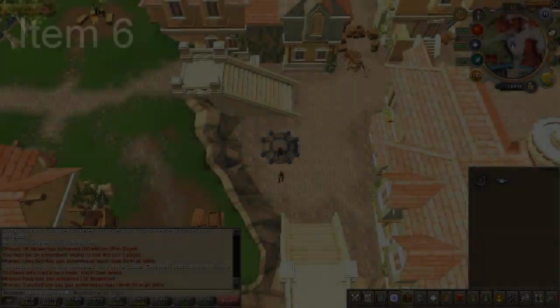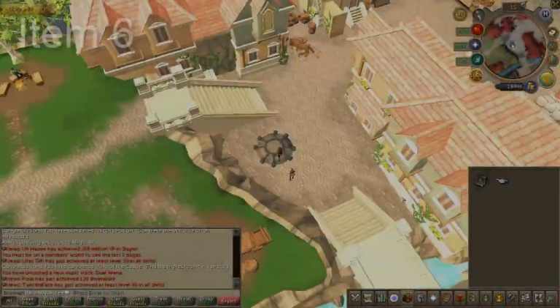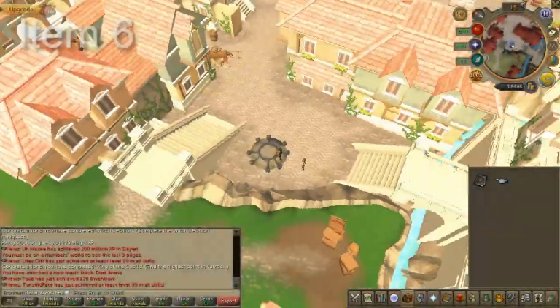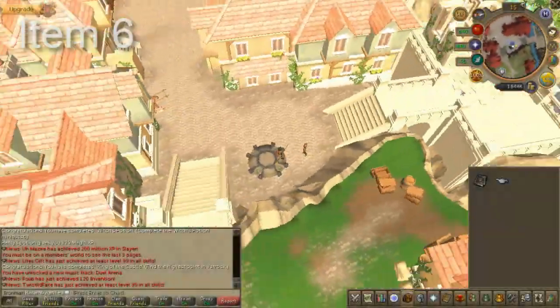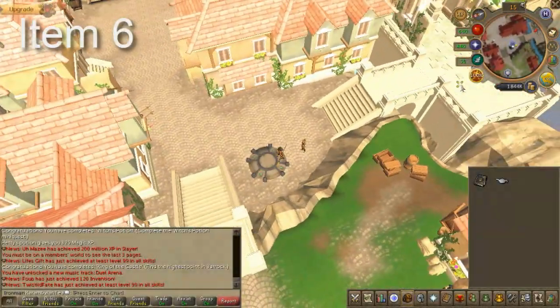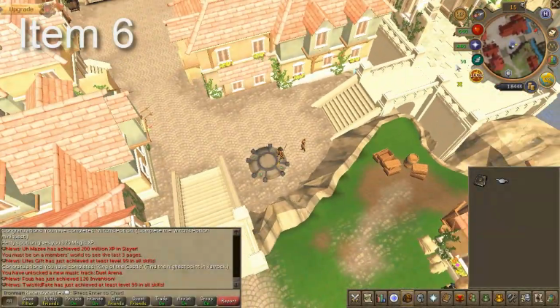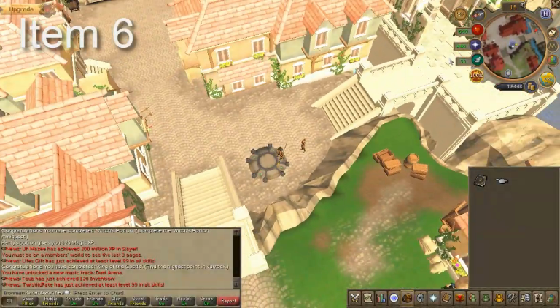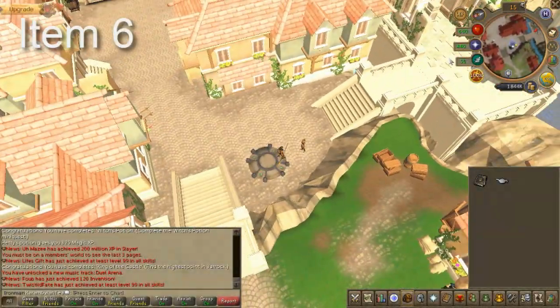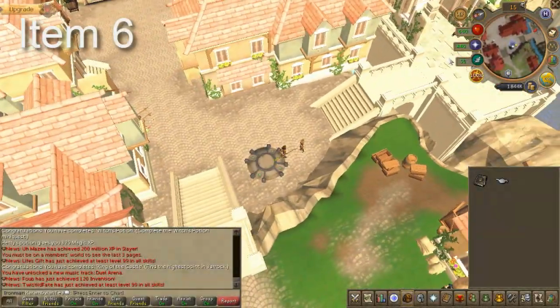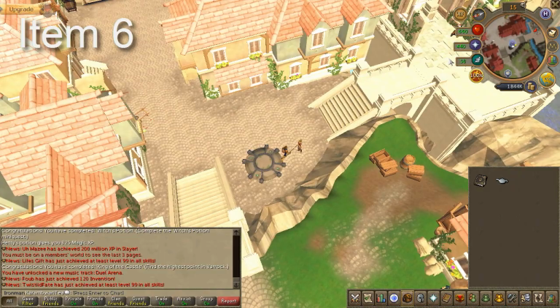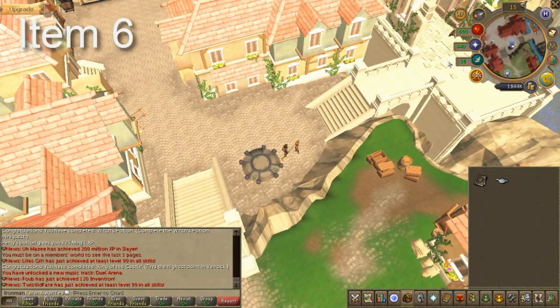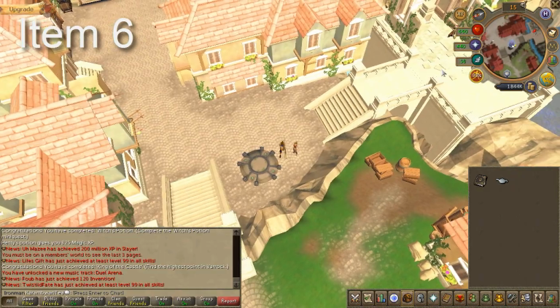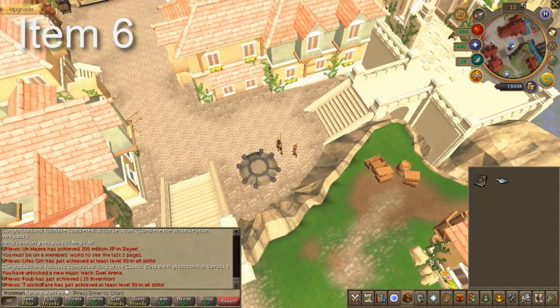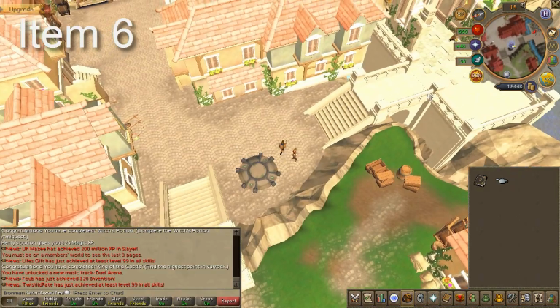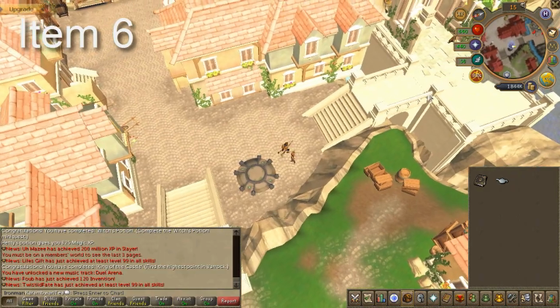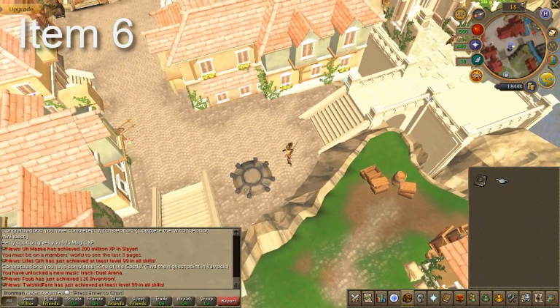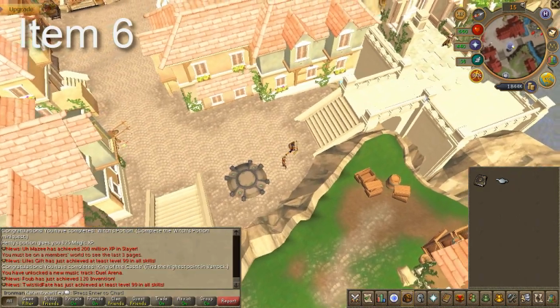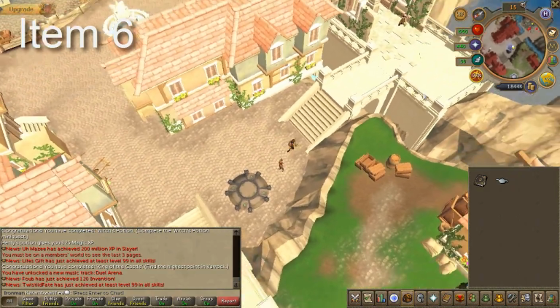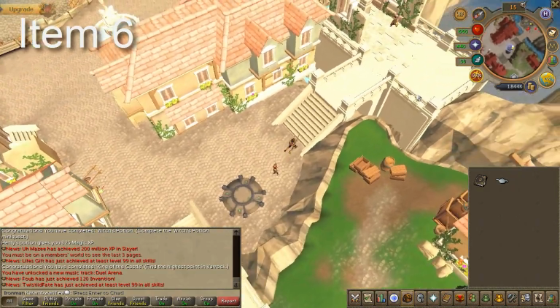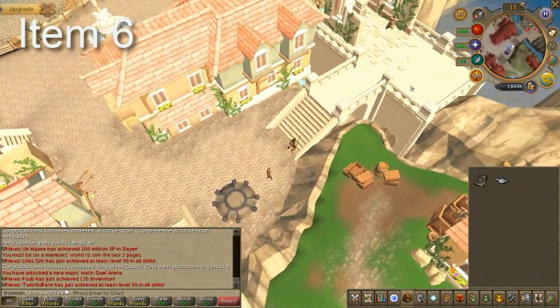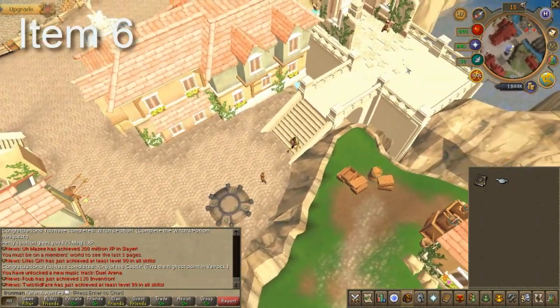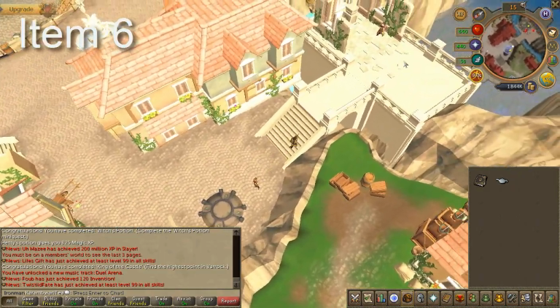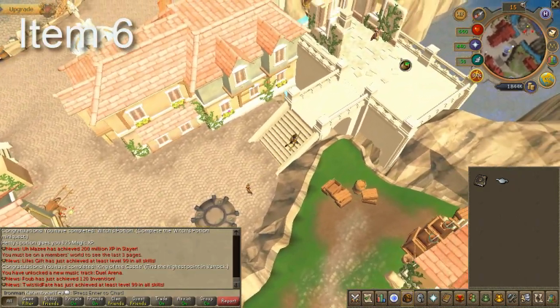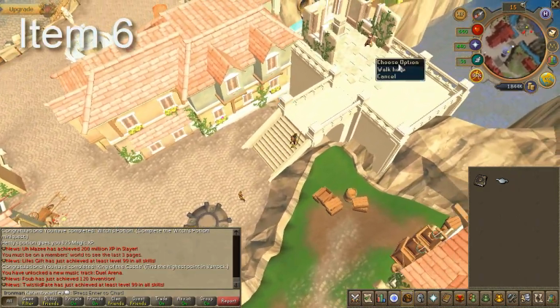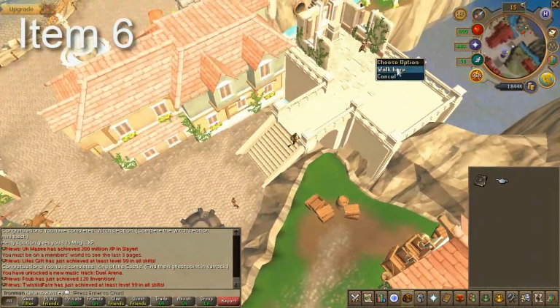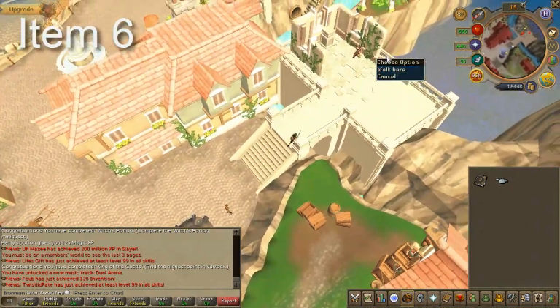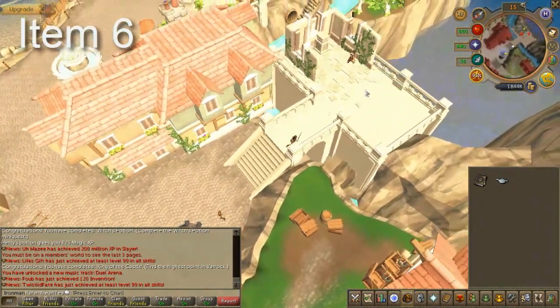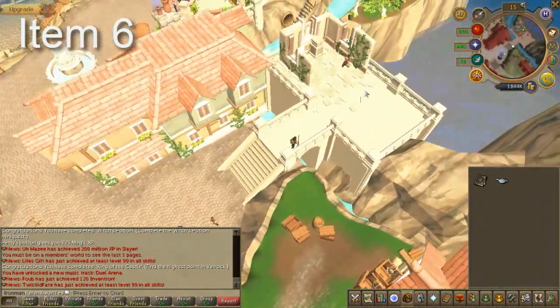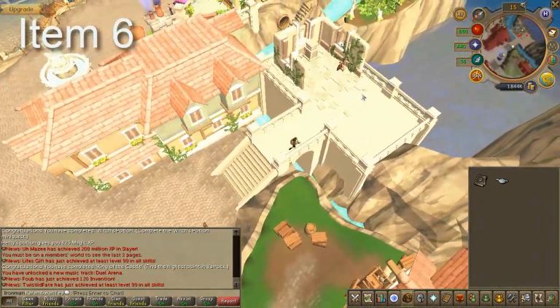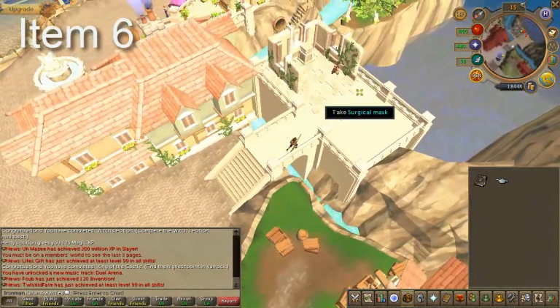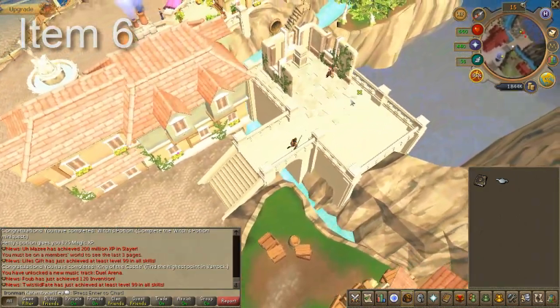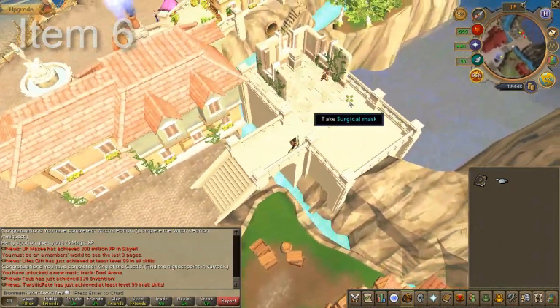Next, teleport to the Ashdale Lodestone, and just a few steps south, you'll find the Surgical Mask.